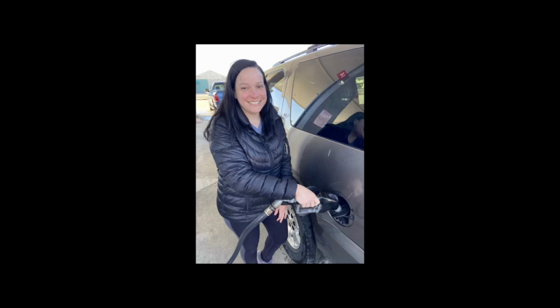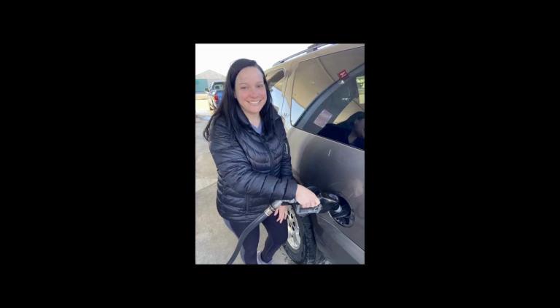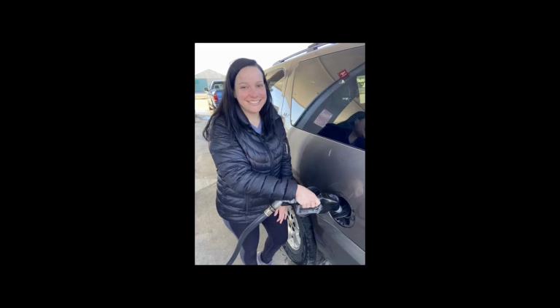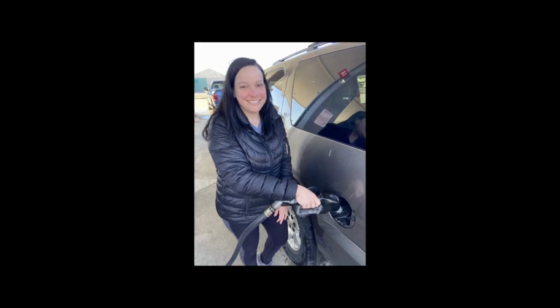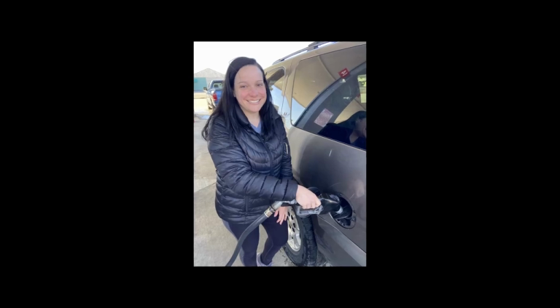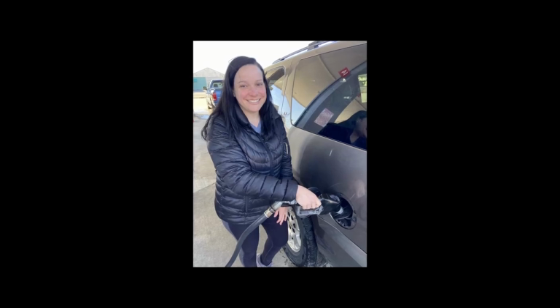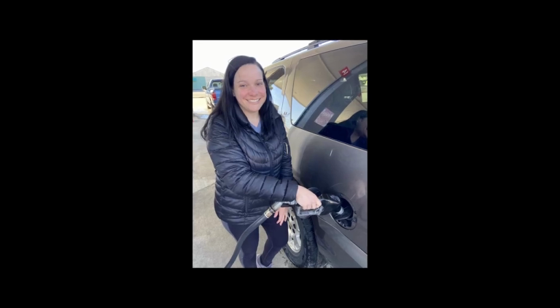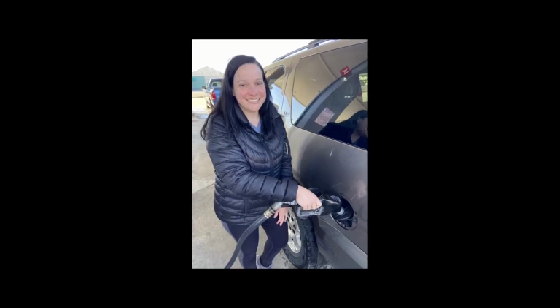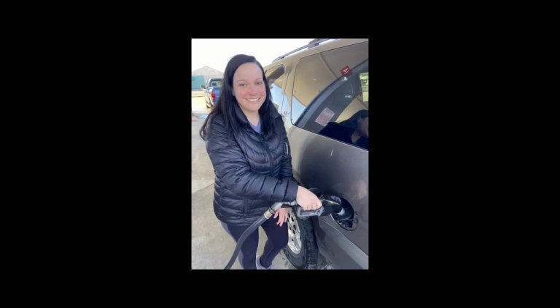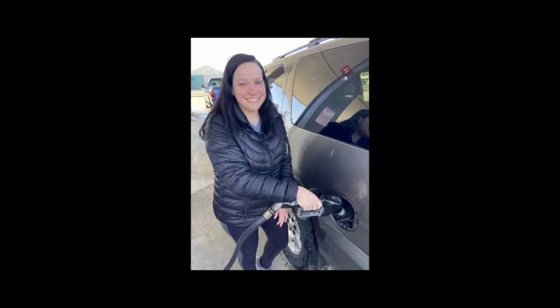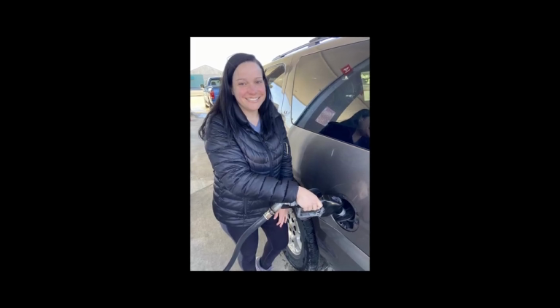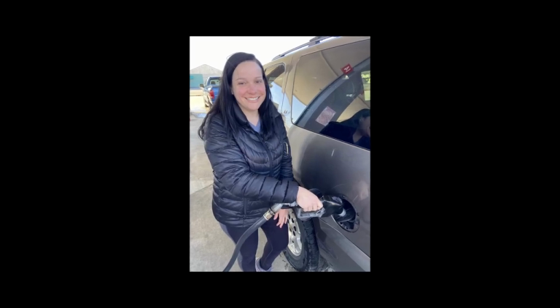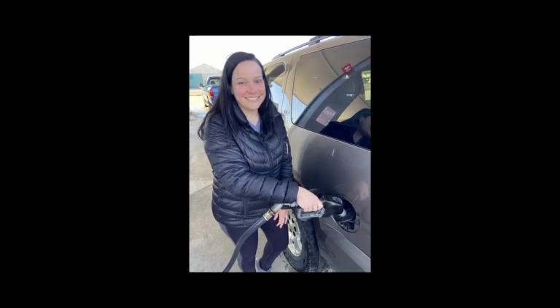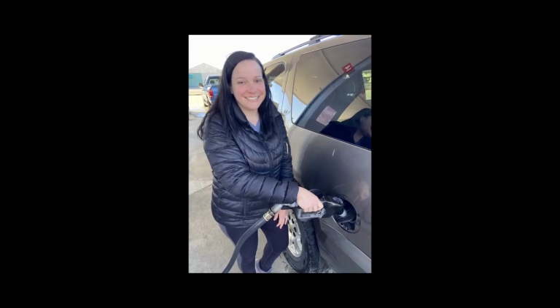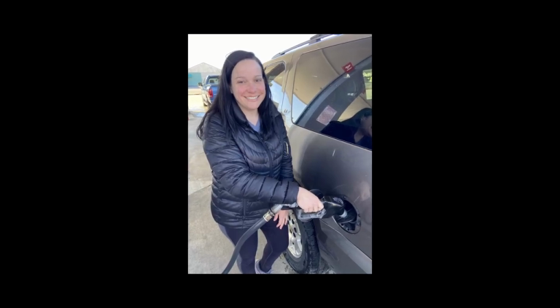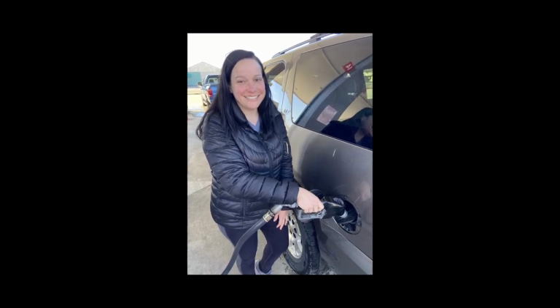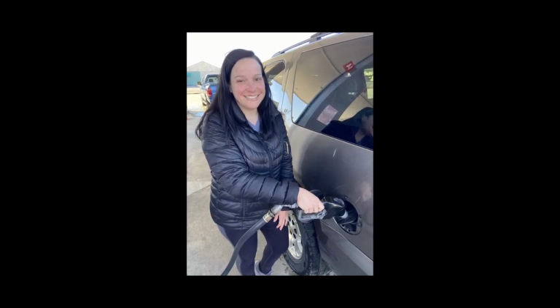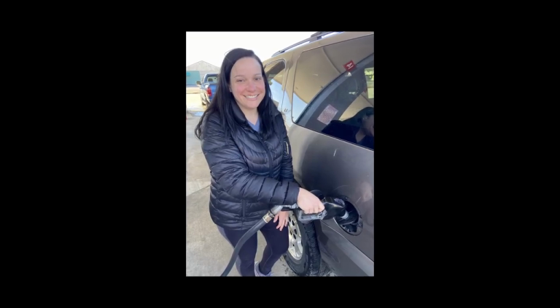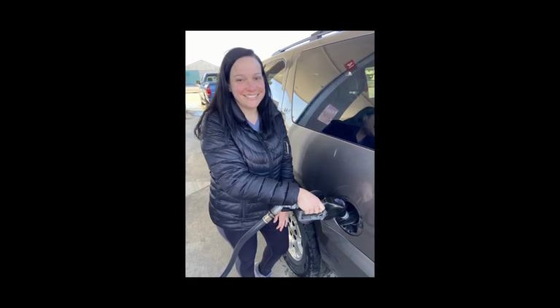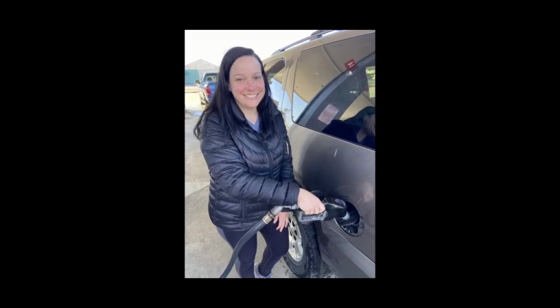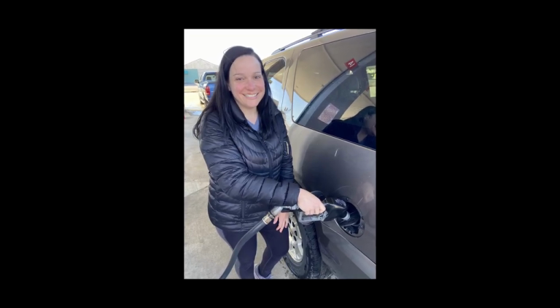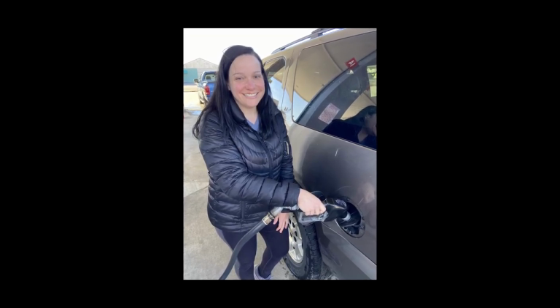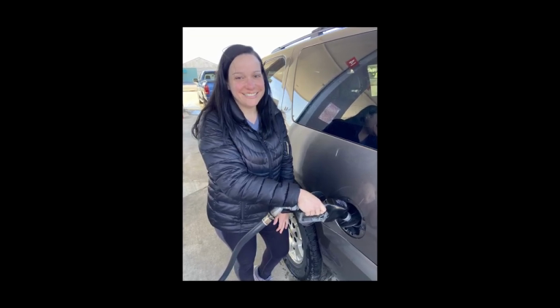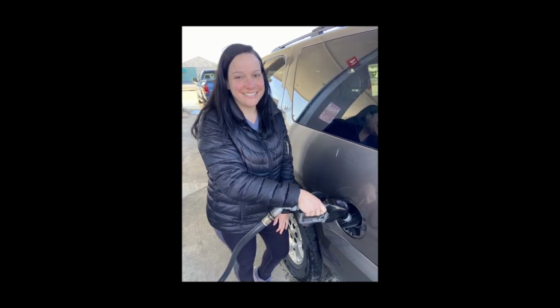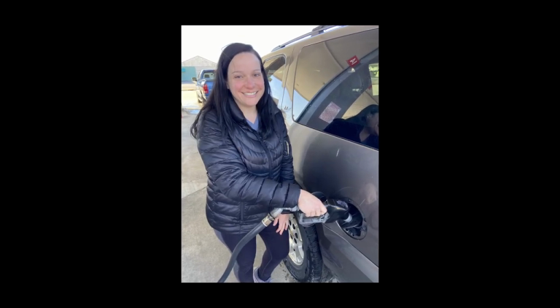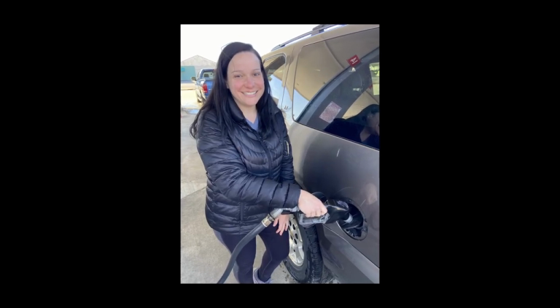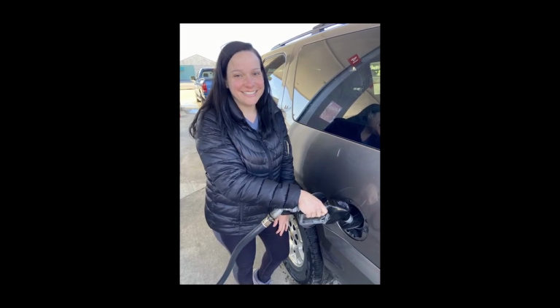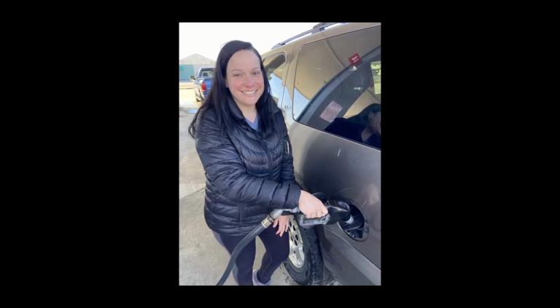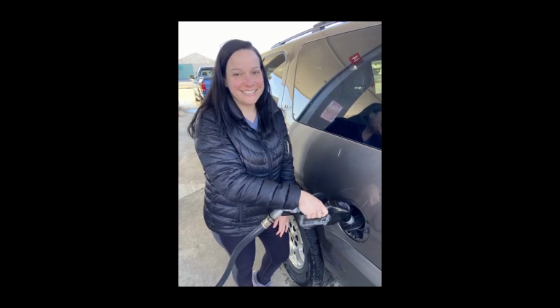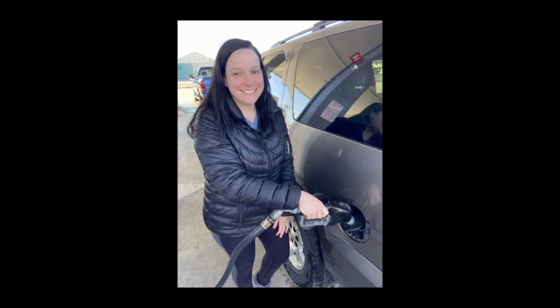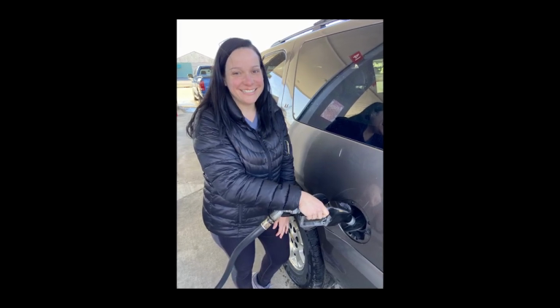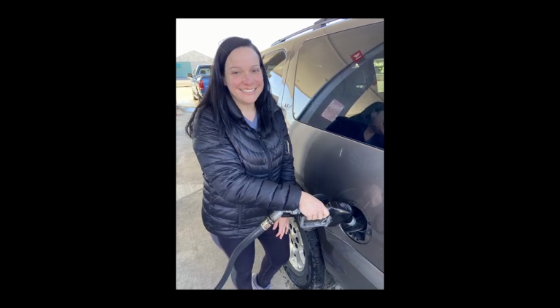Hey, this is Kate. If you have kids, keeping your car clean is probably a struggle. Here are some tips to help.